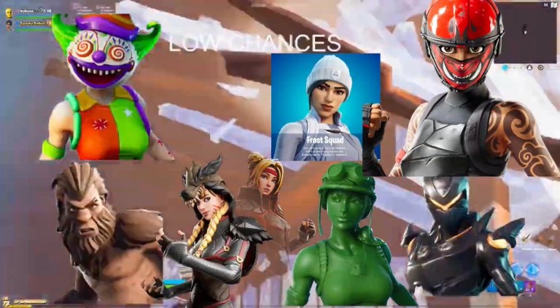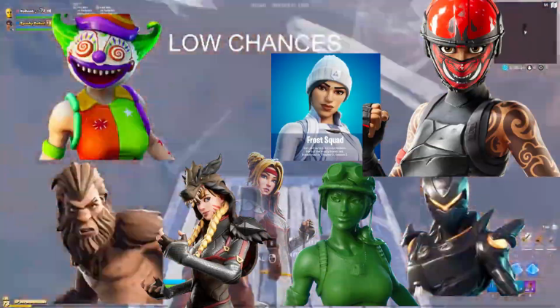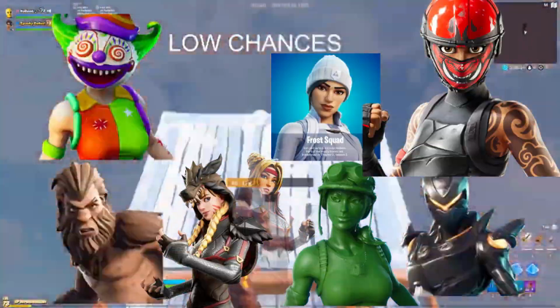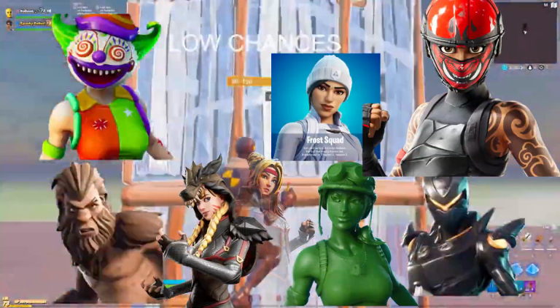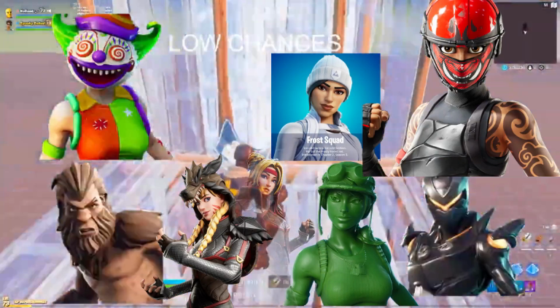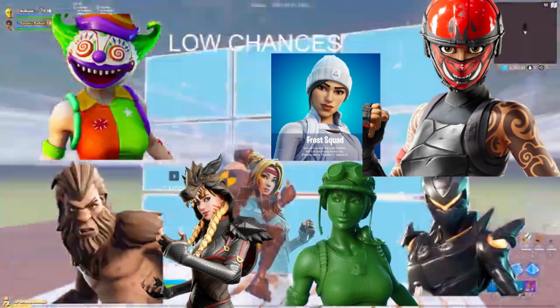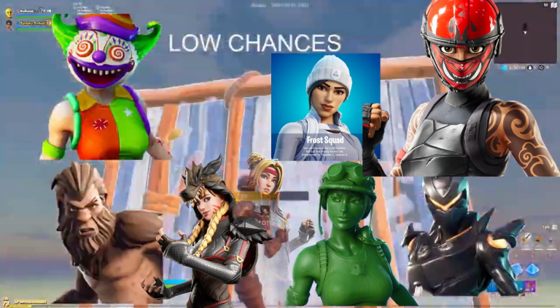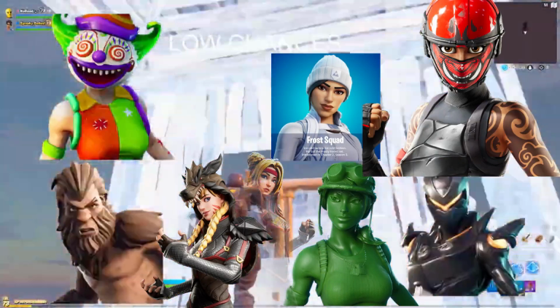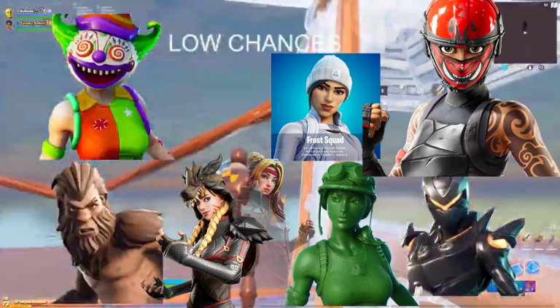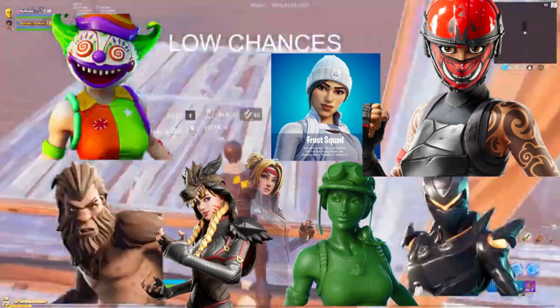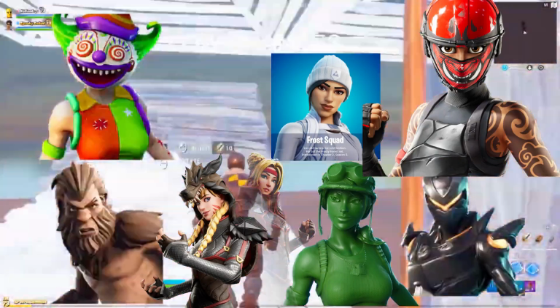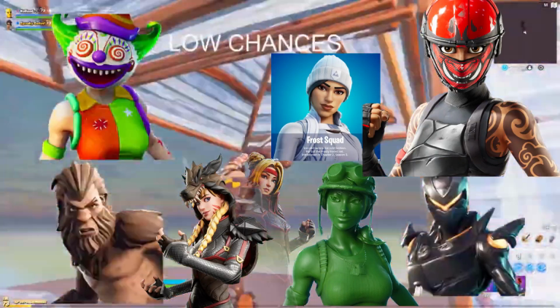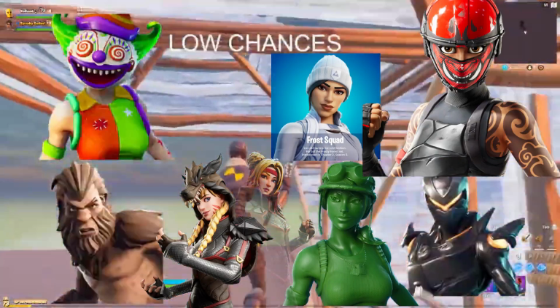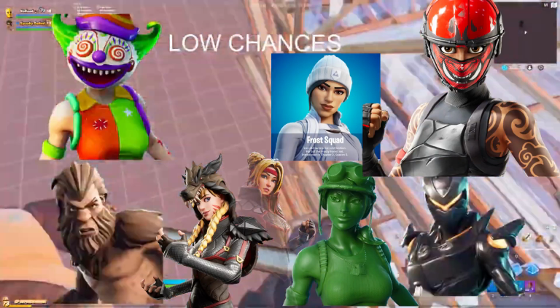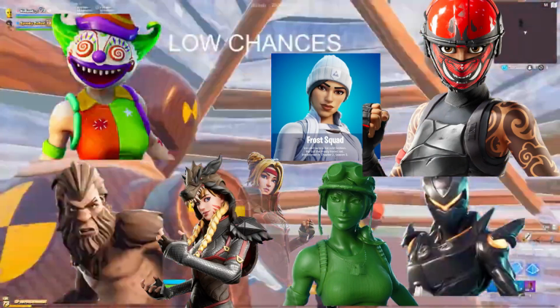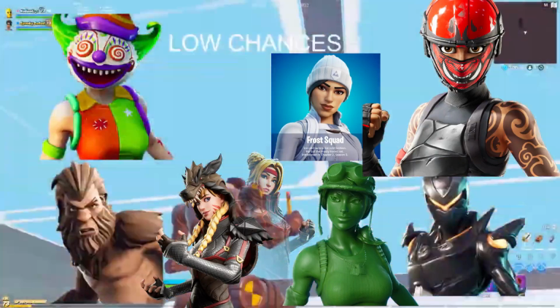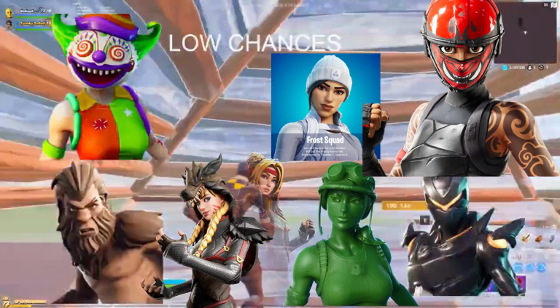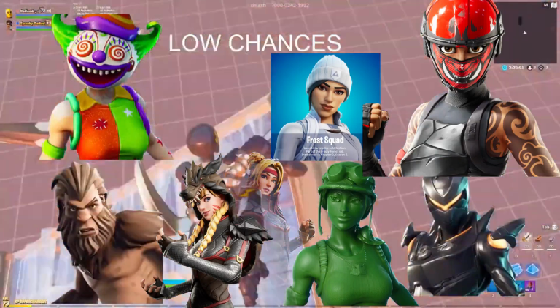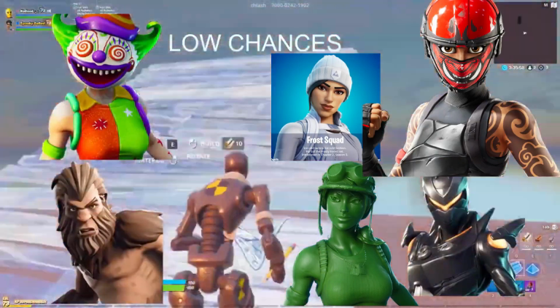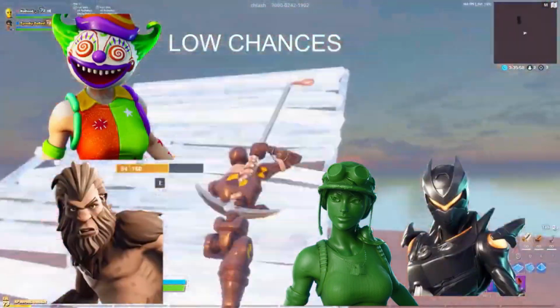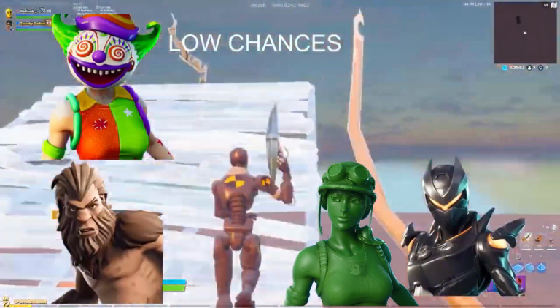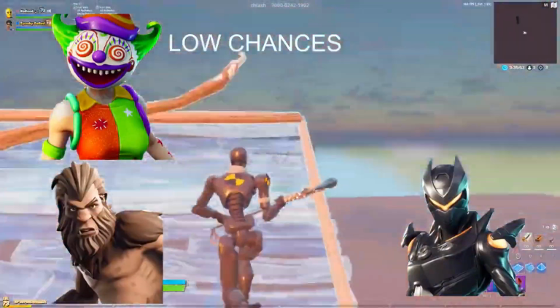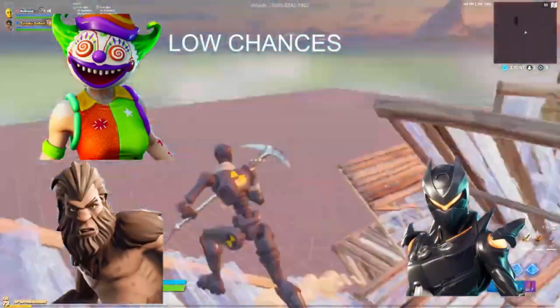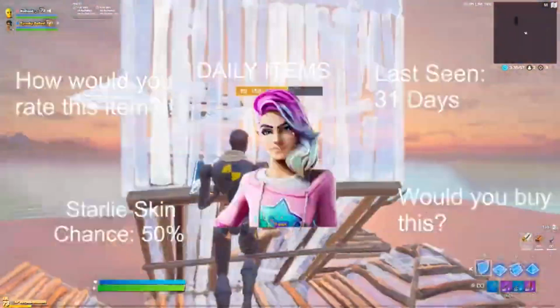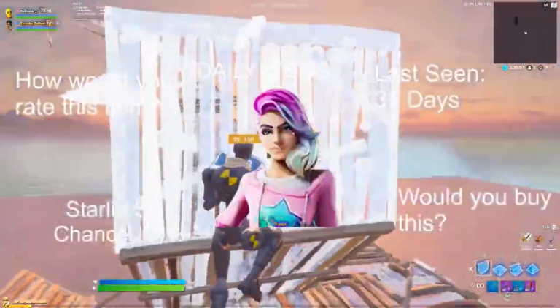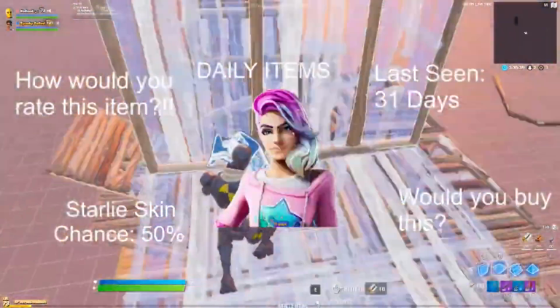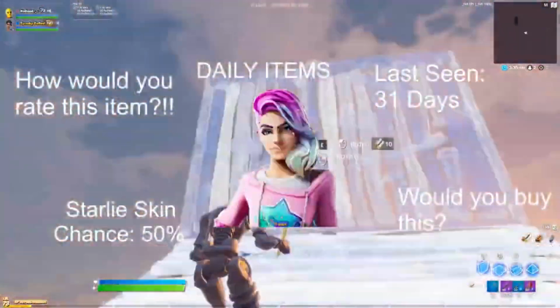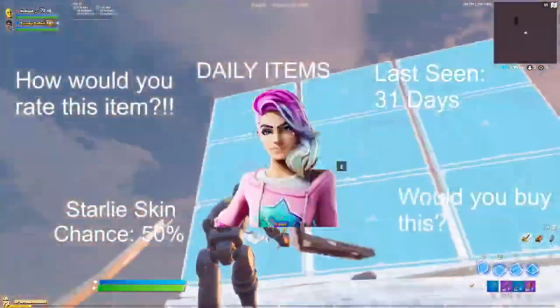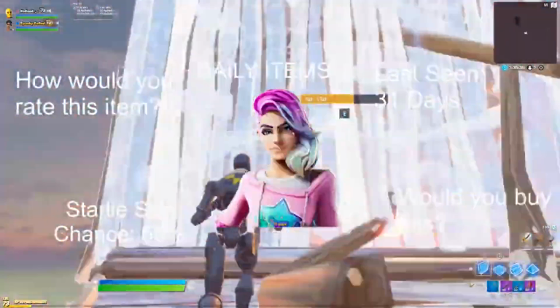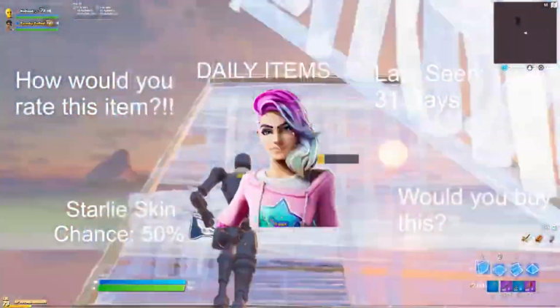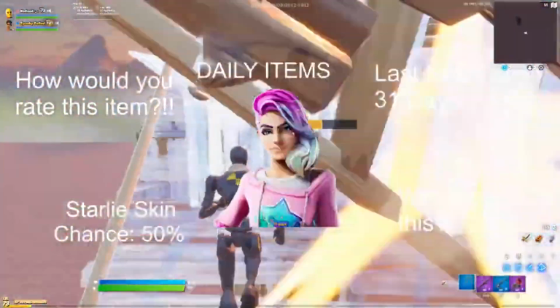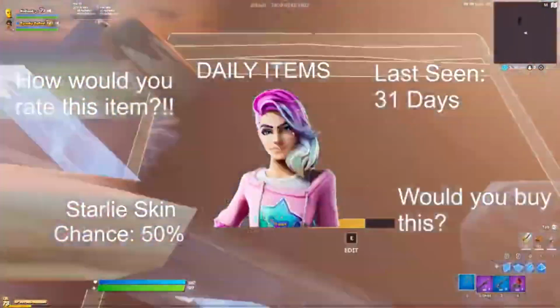For our low chance section, we've got Manic, Oblivion, Toy Trooper, Frost Squad, Grim, Fable, Bigfoot, and Peekaboo.